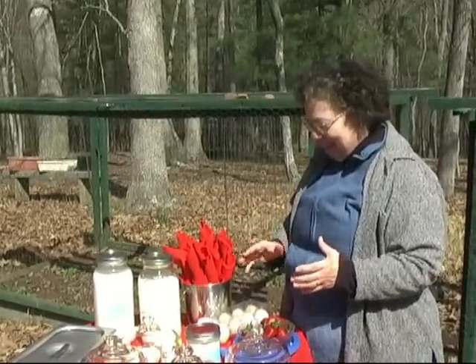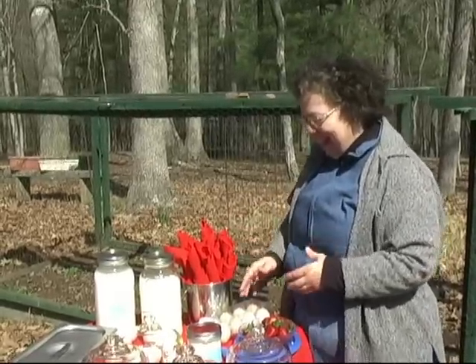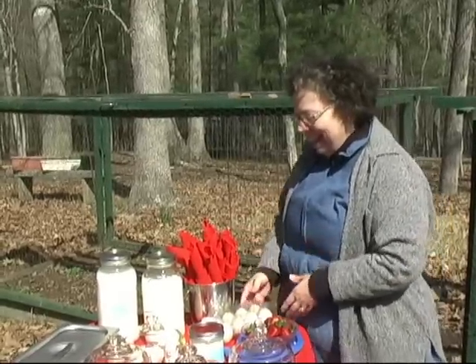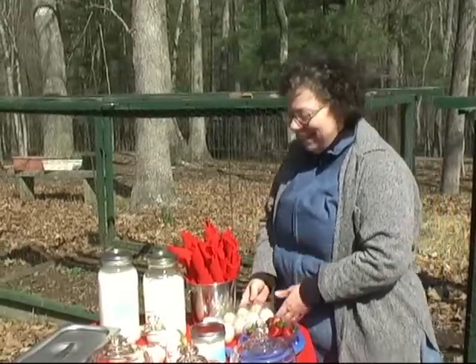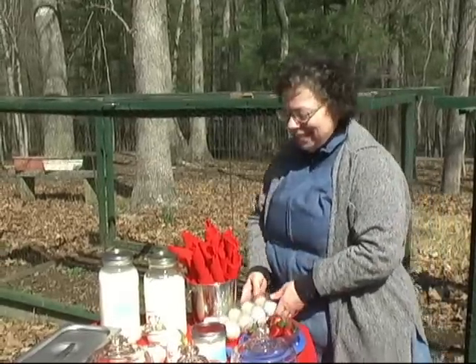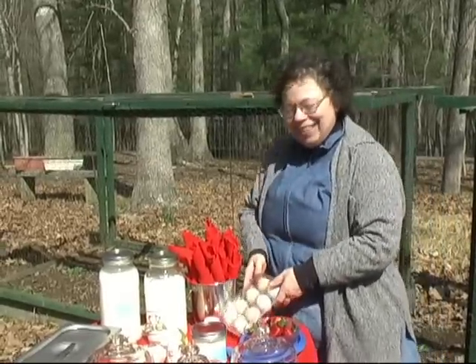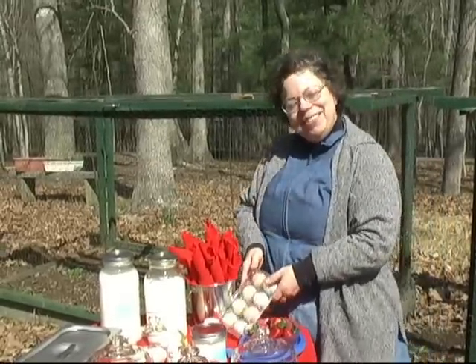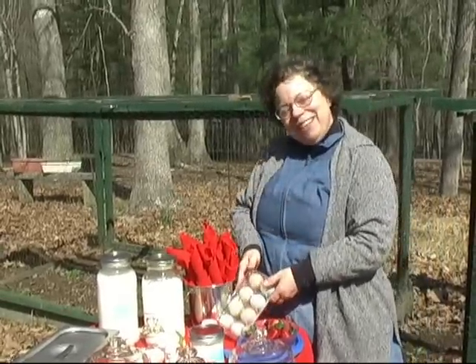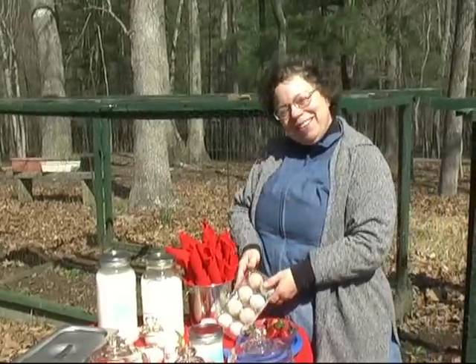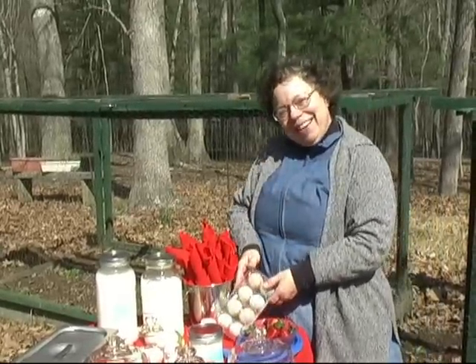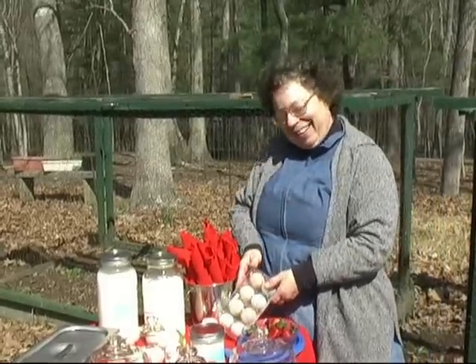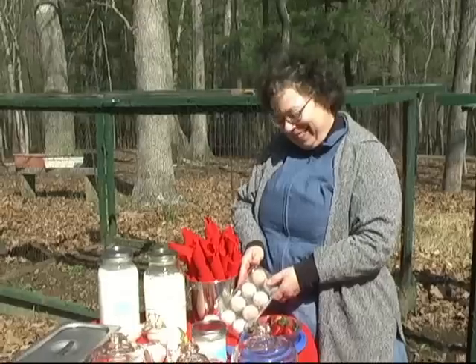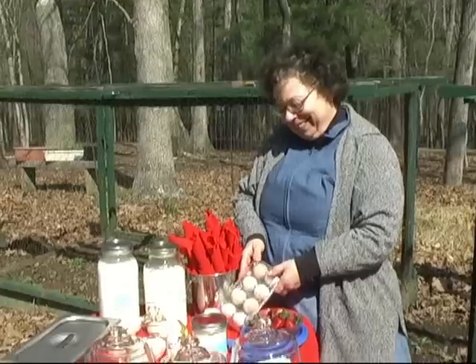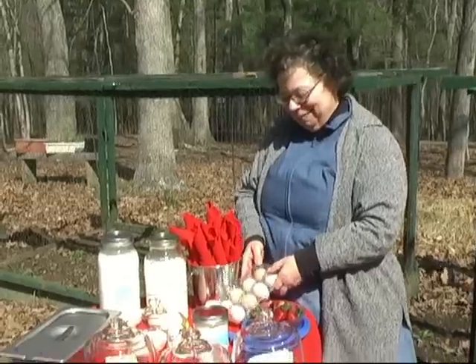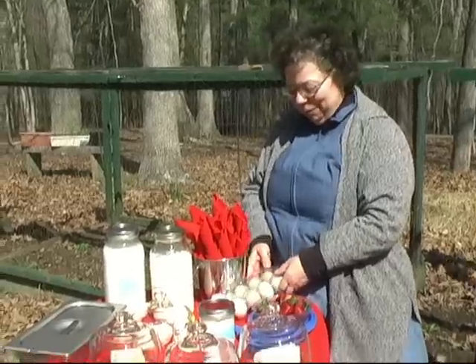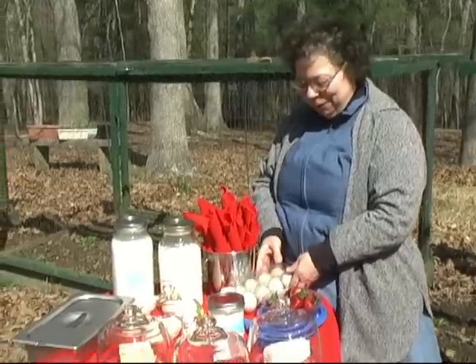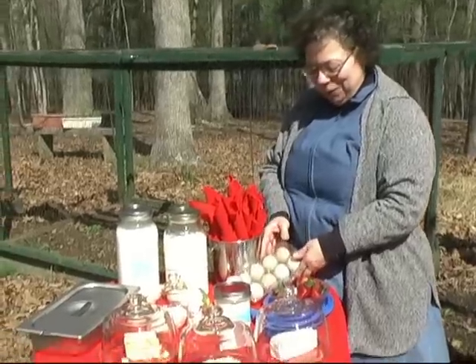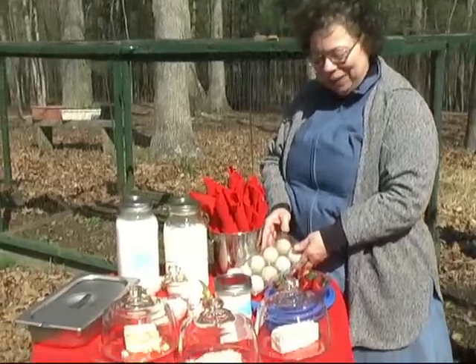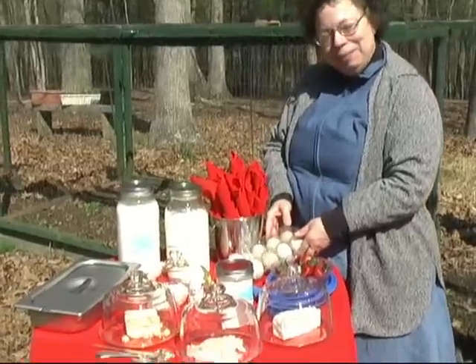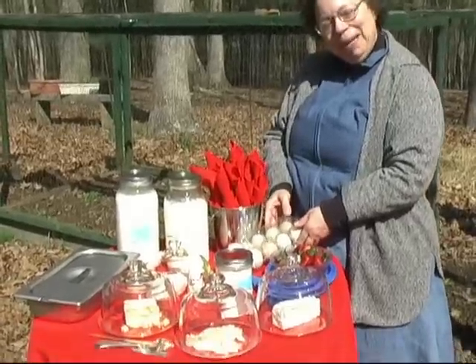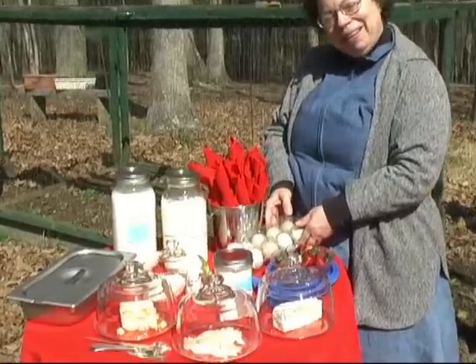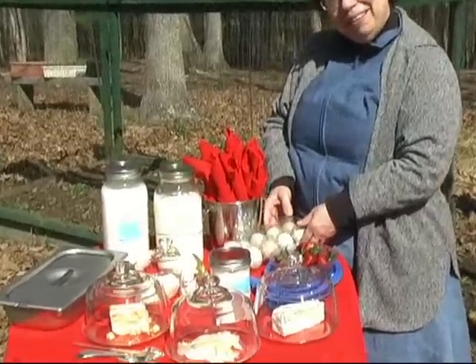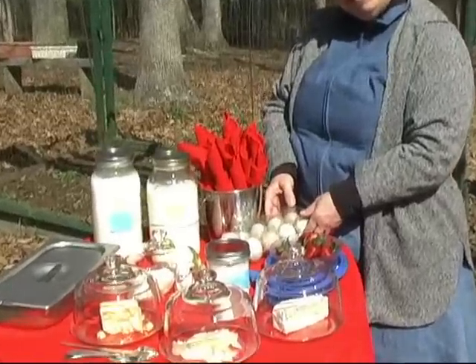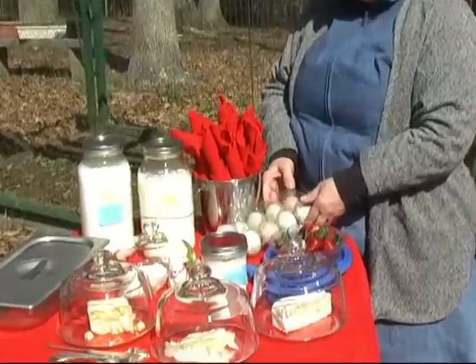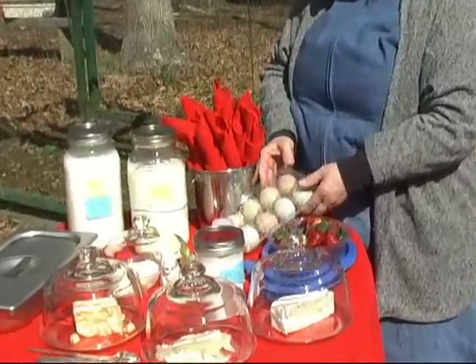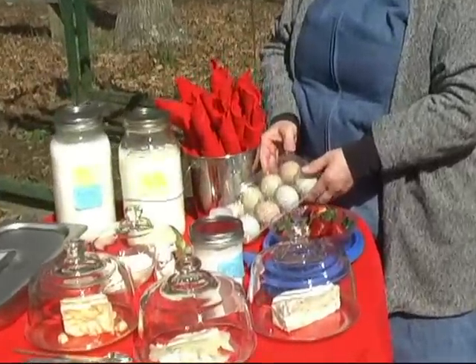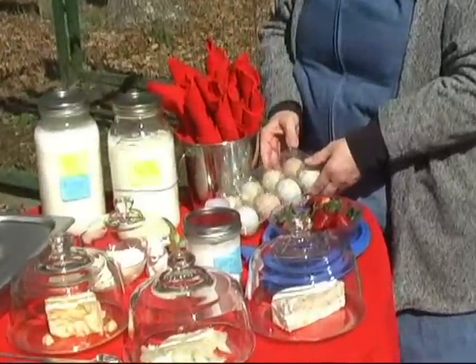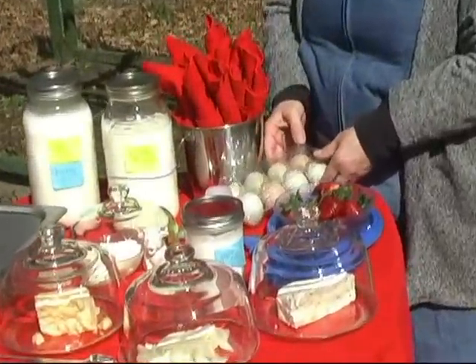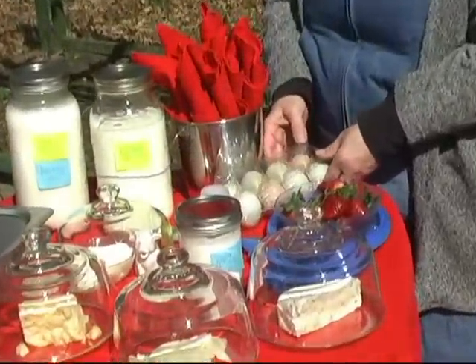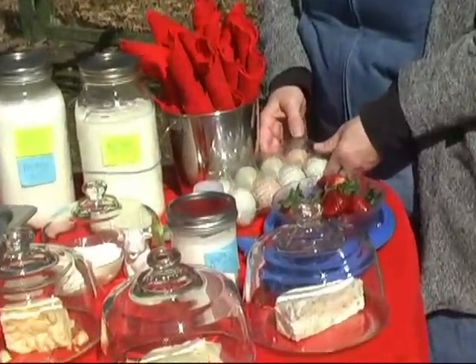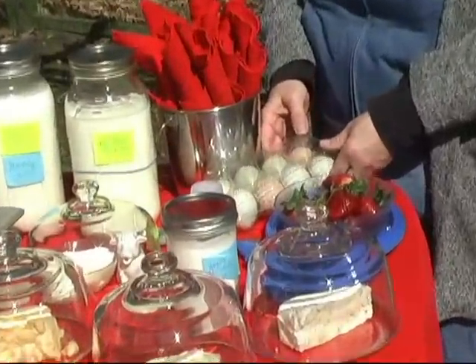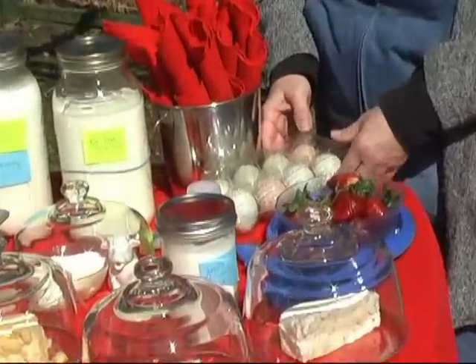And here are our Easter eggs — blue and green and pink, and sometimes a little bit brown.